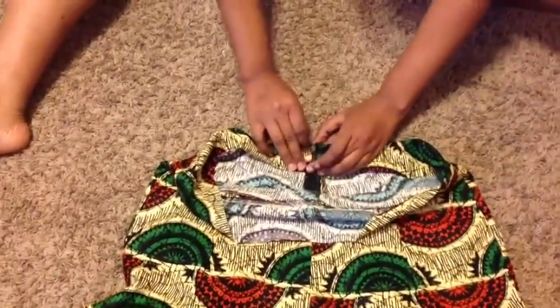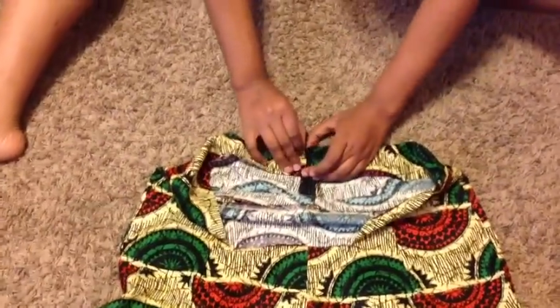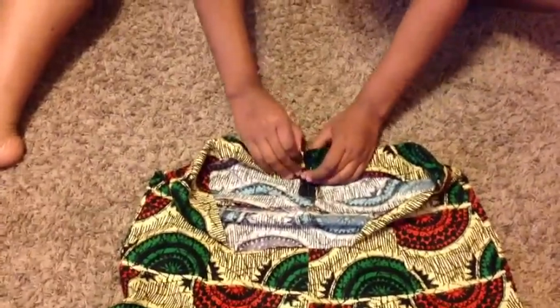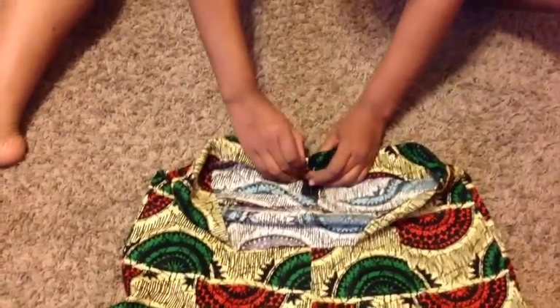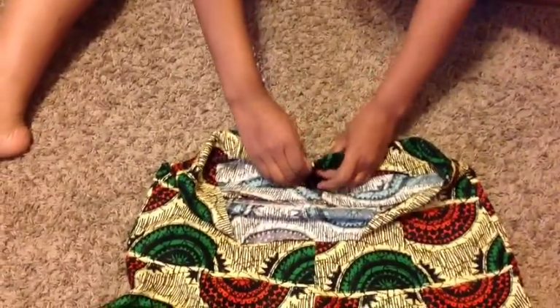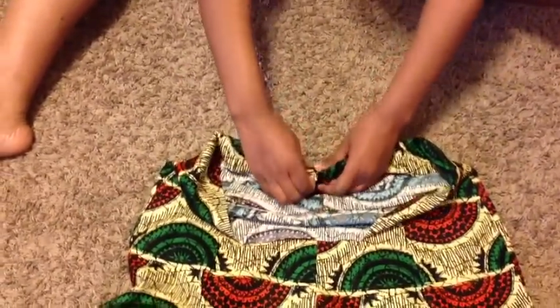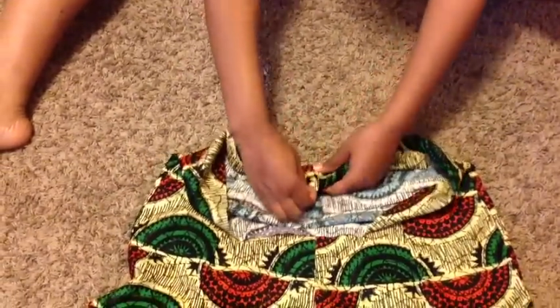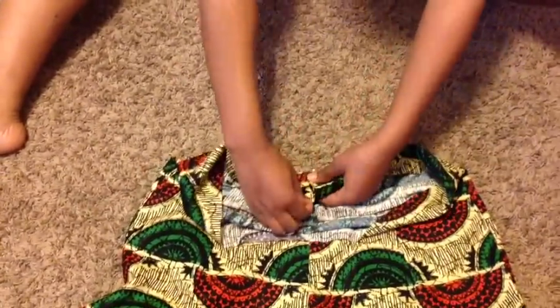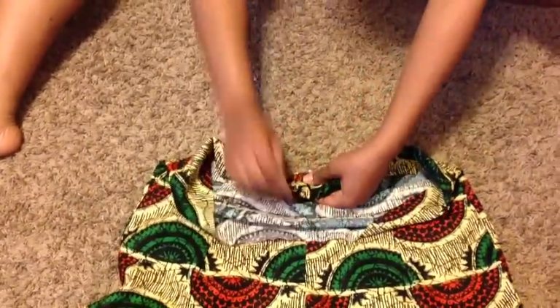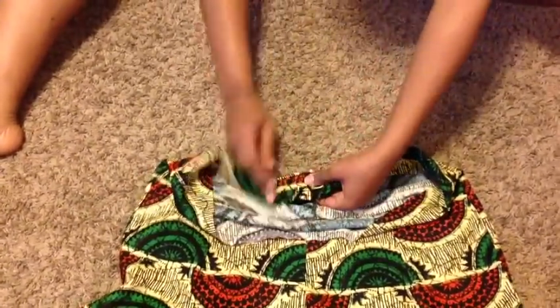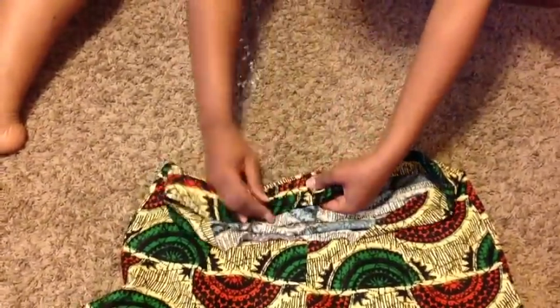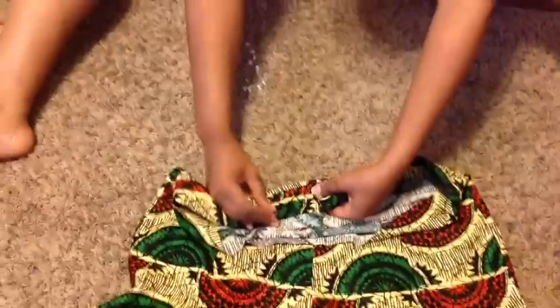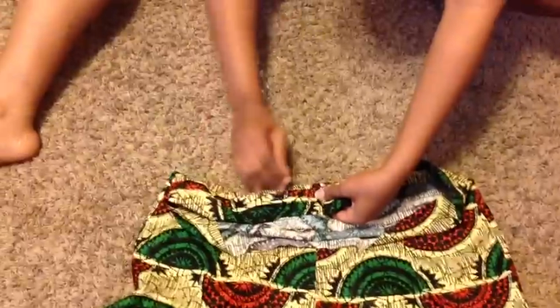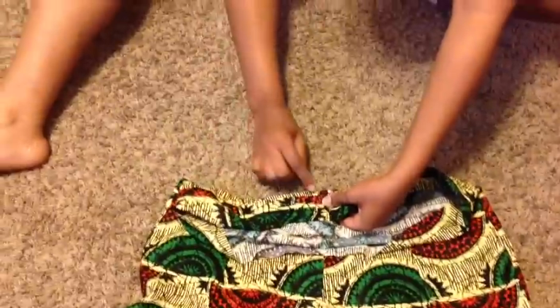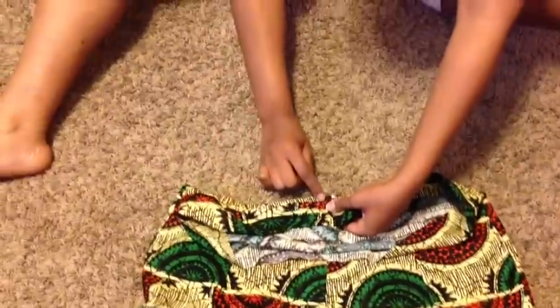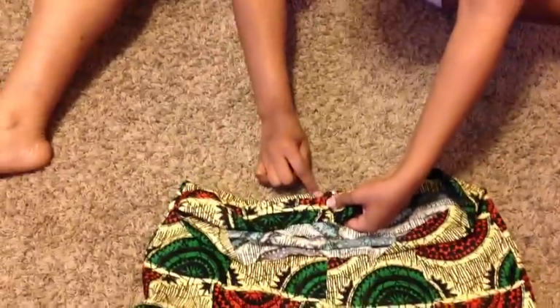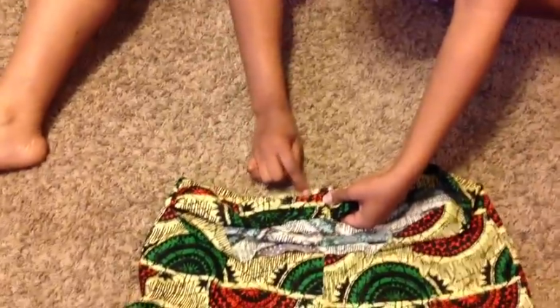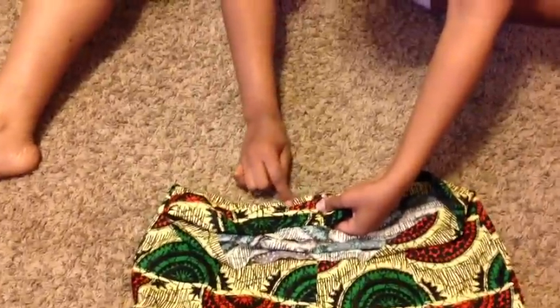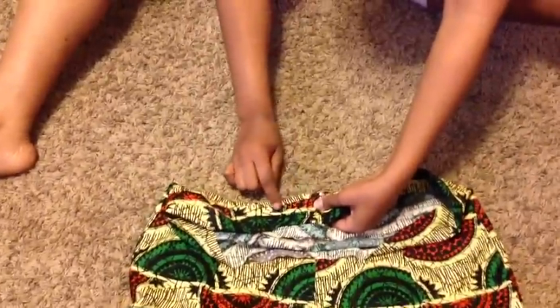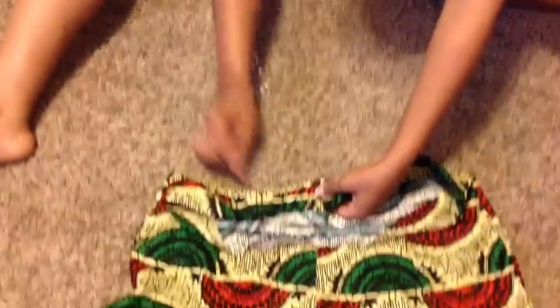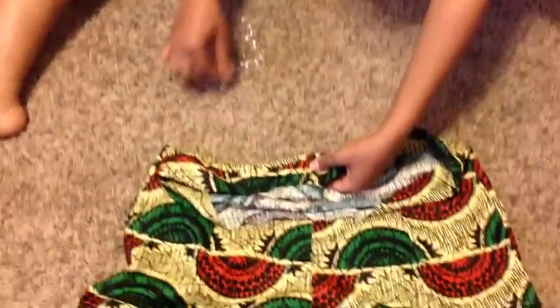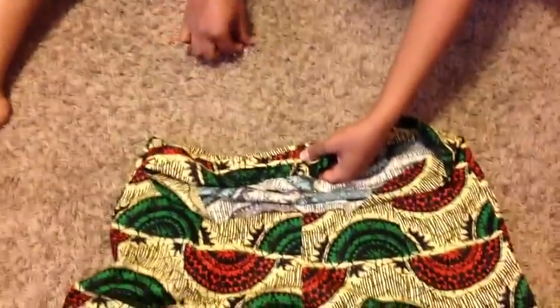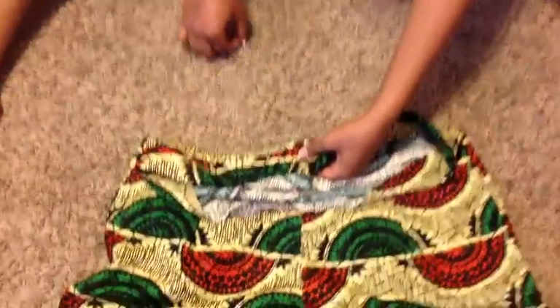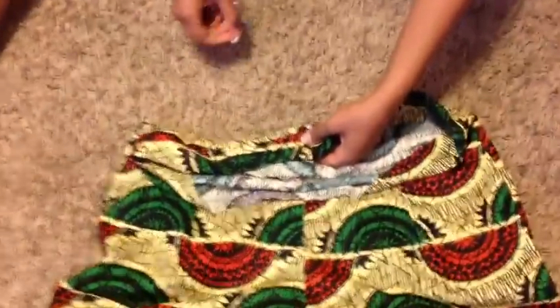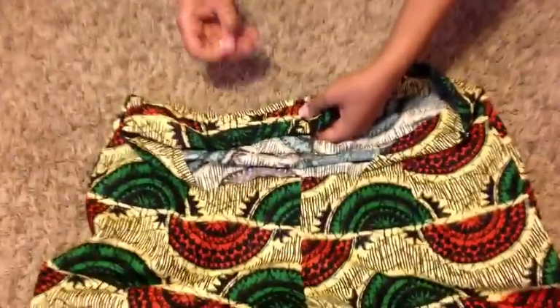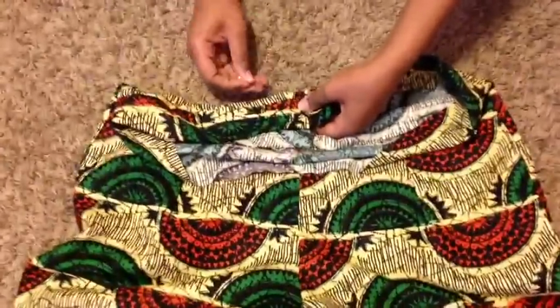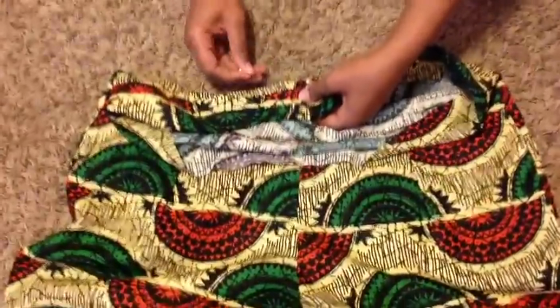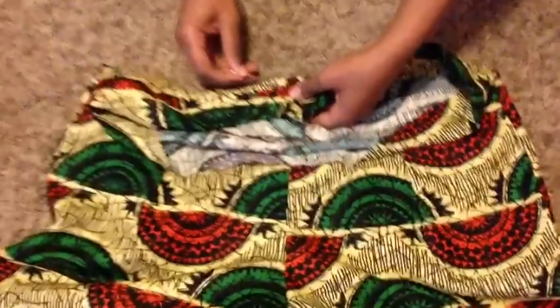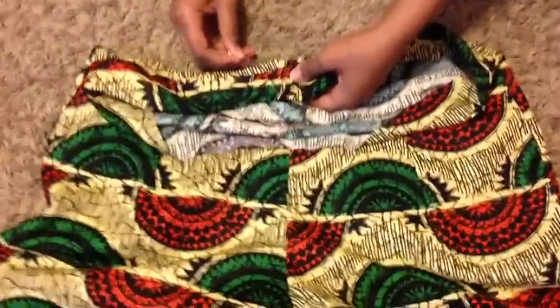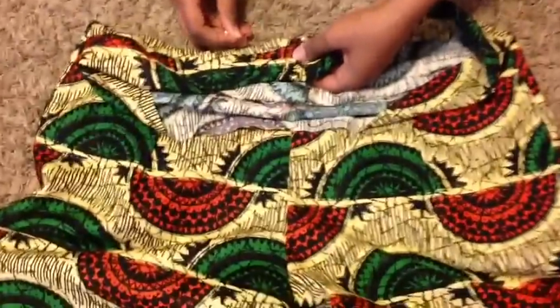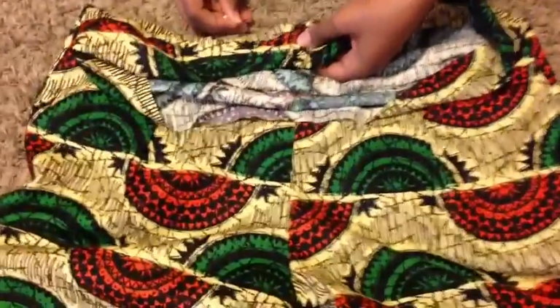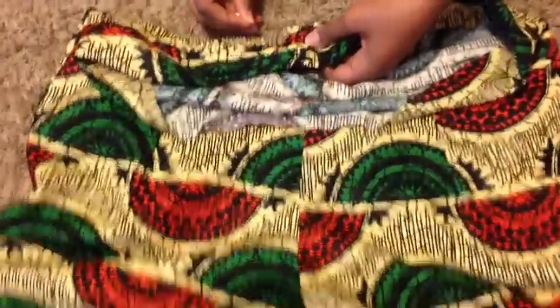And yeah guys, your pants are finished! I can't wait to show you how I styled them, so keep watching.